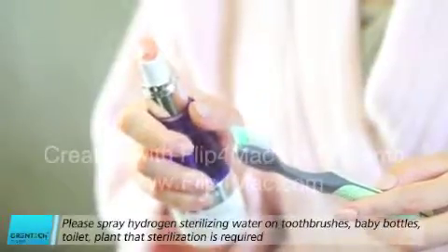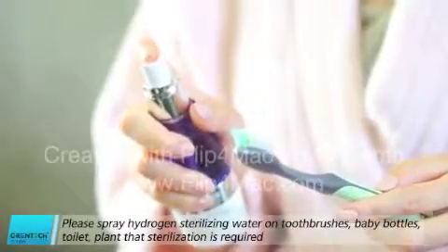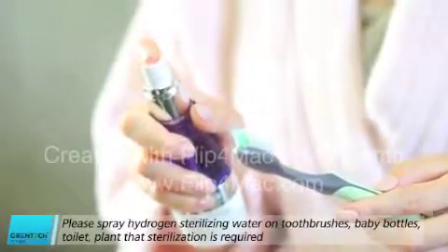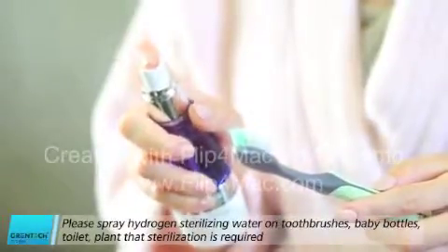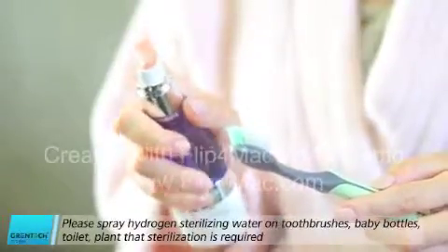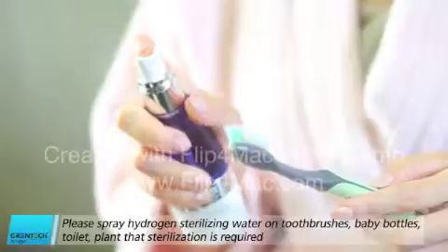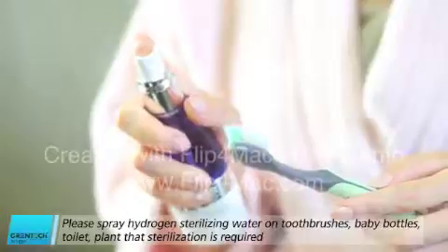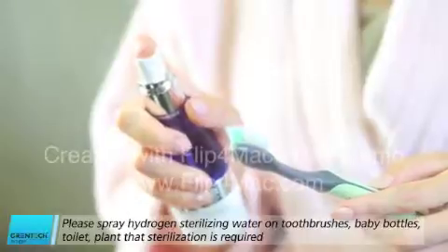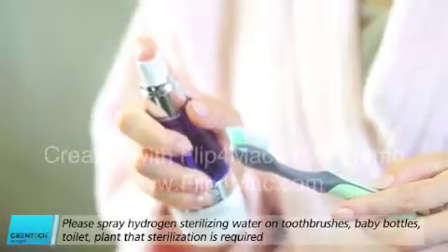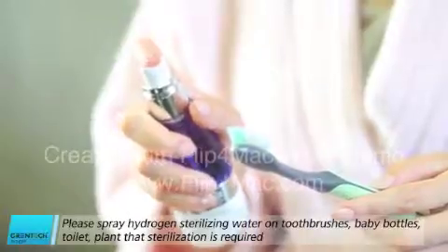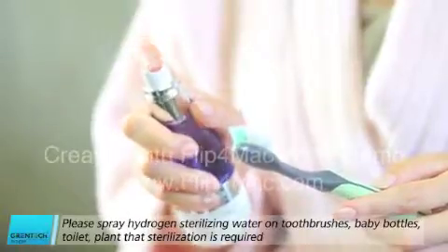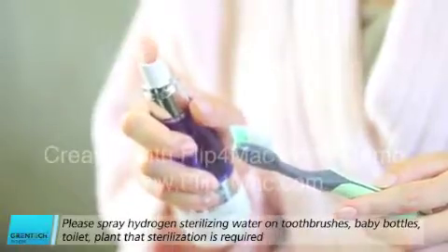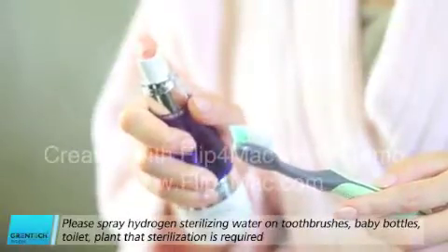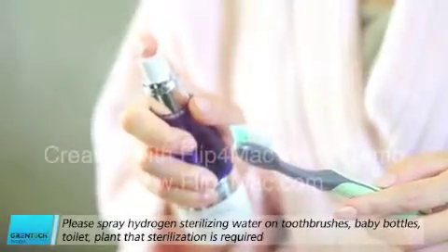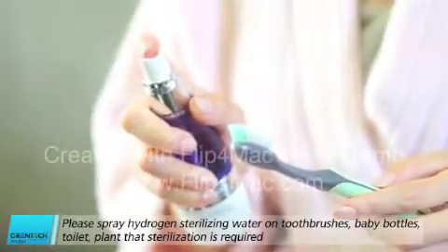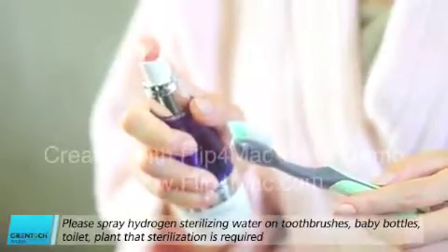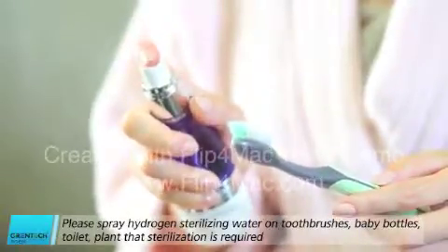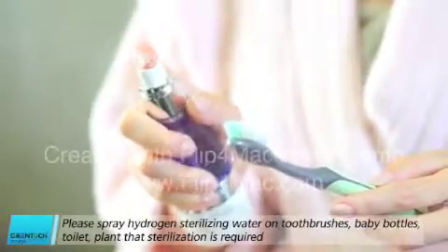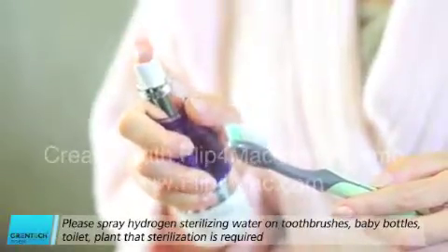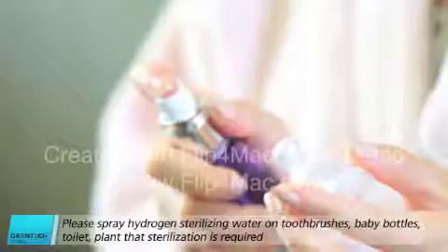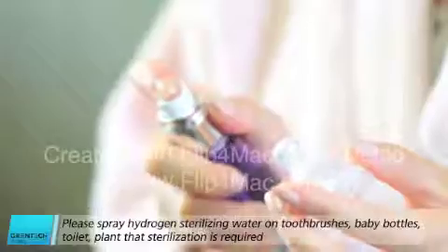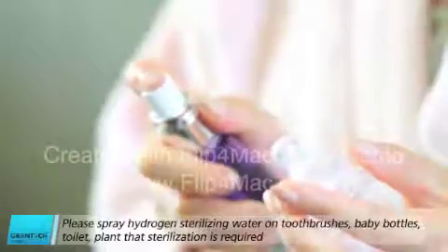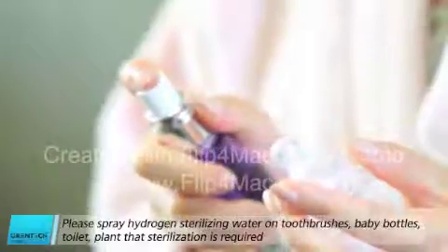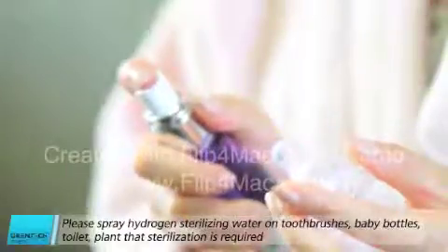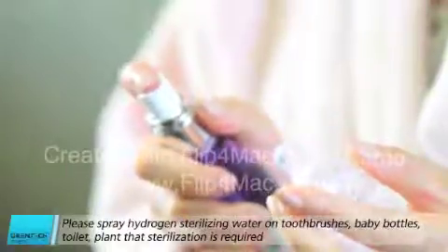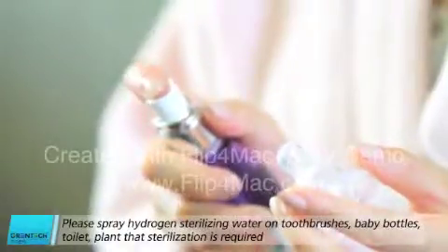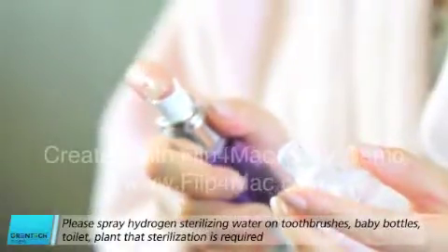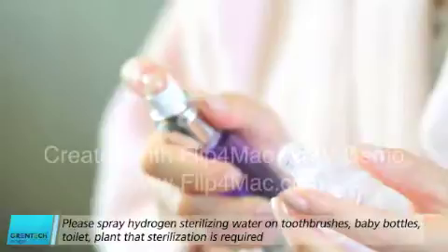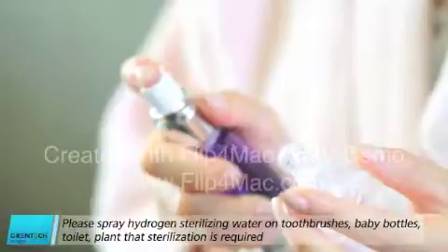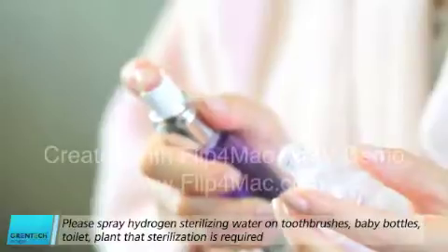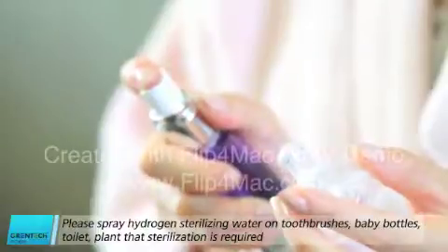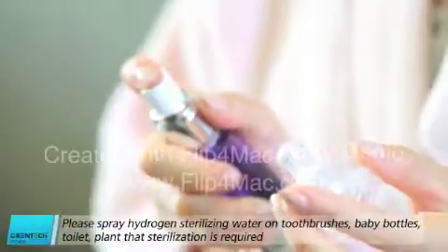Please spray hydrogen sterilizing water on toothbrushes, baby bottles, toilet, and plants where sterilization is required.